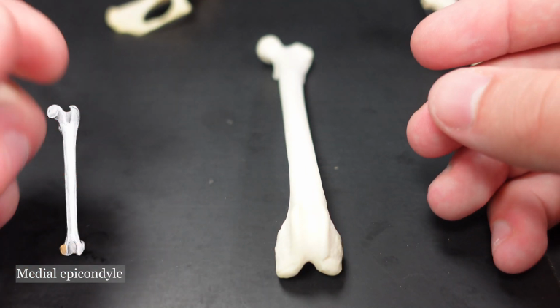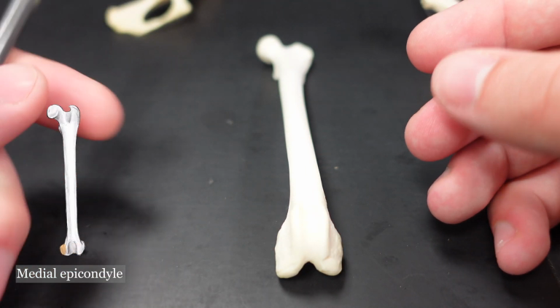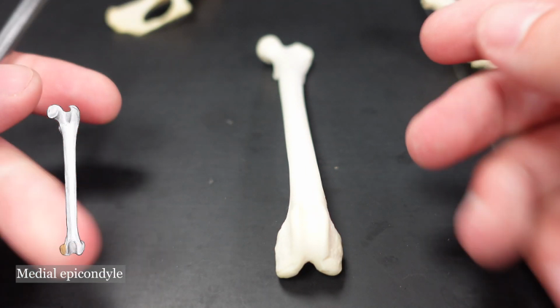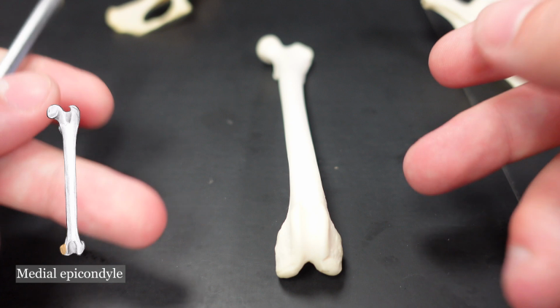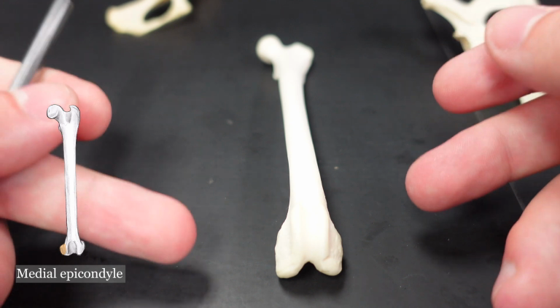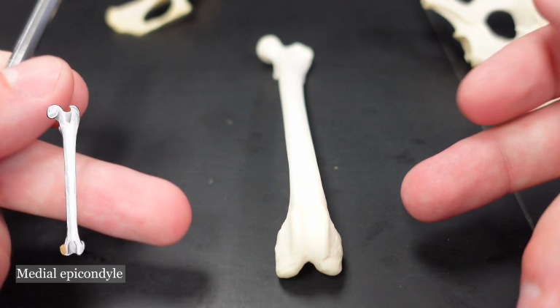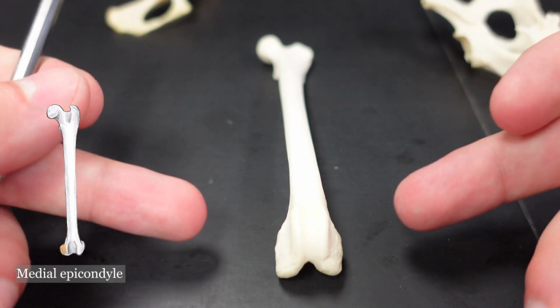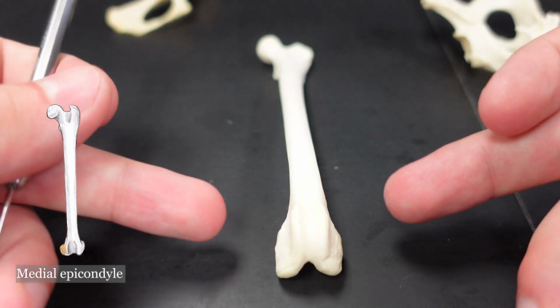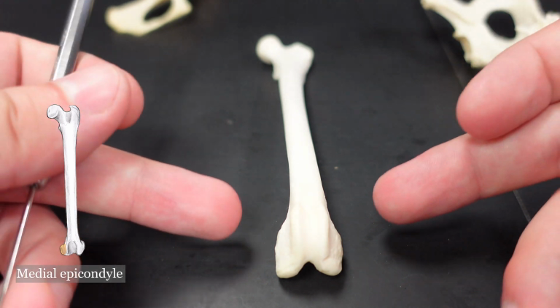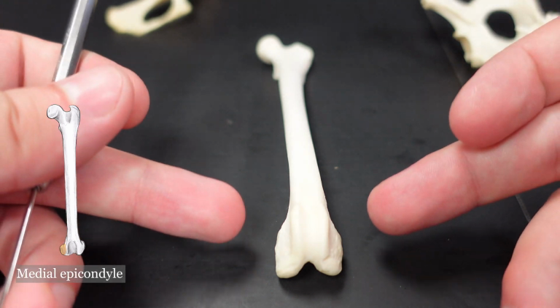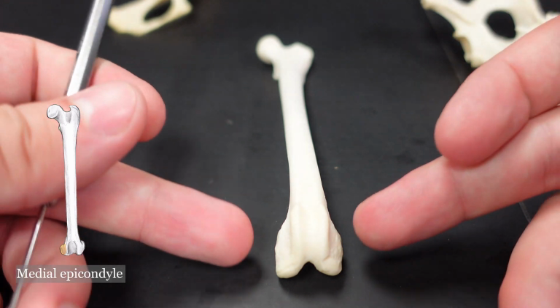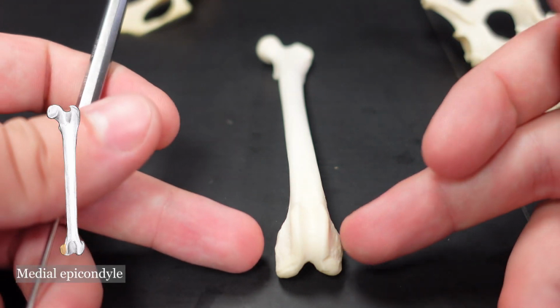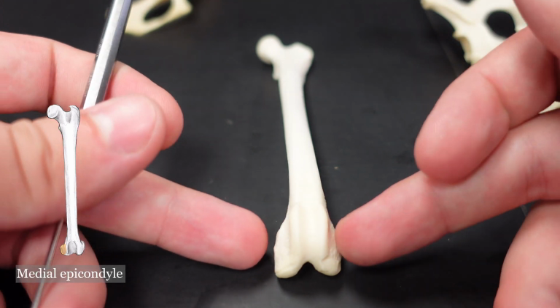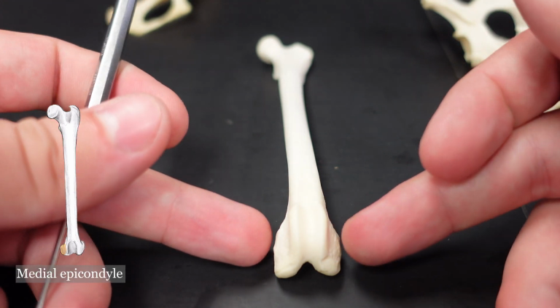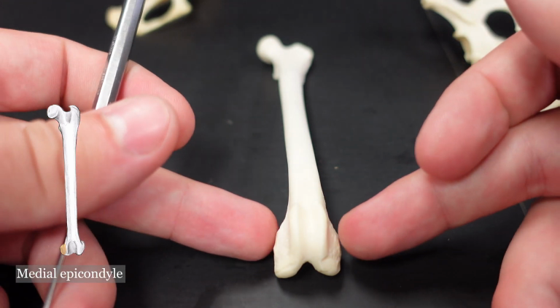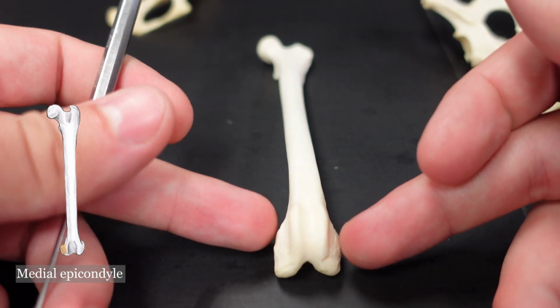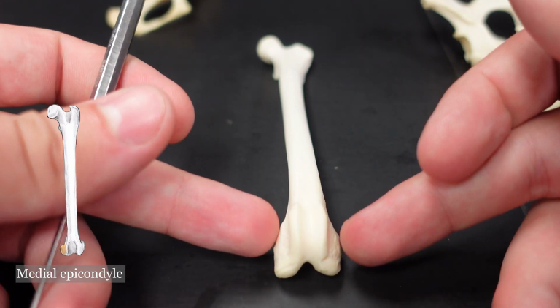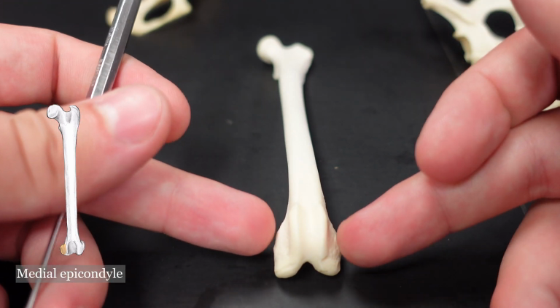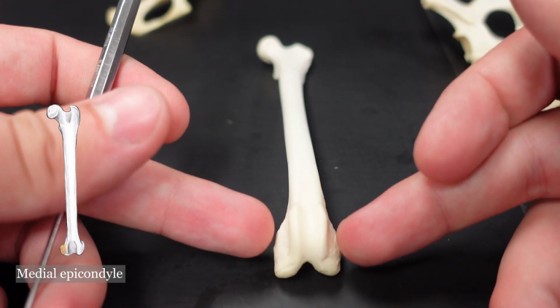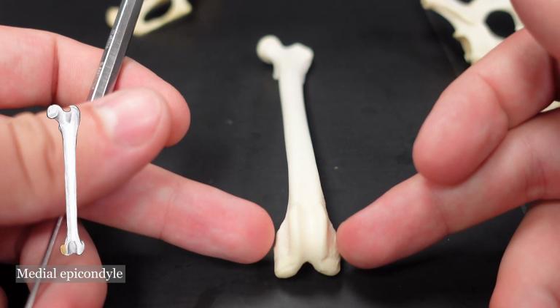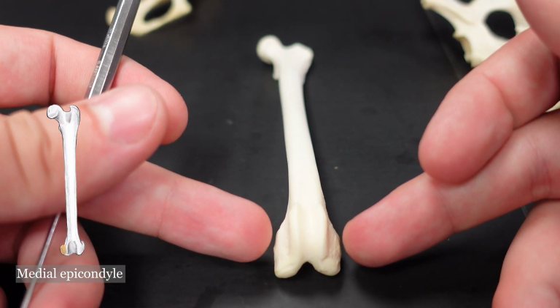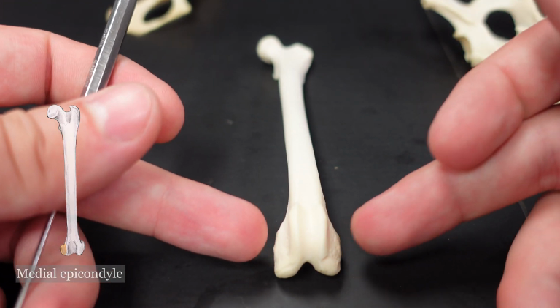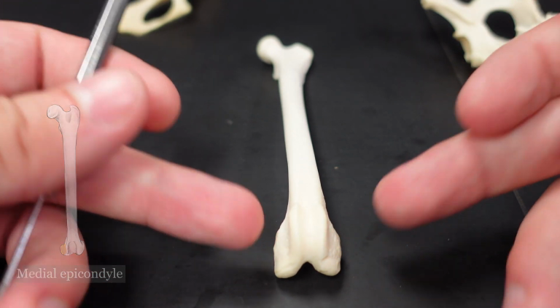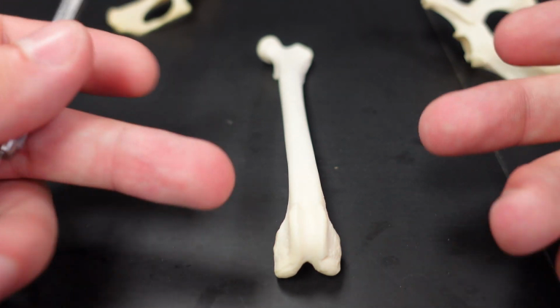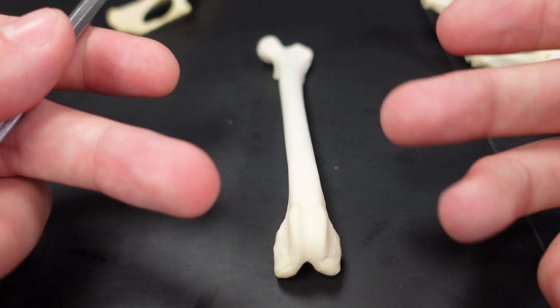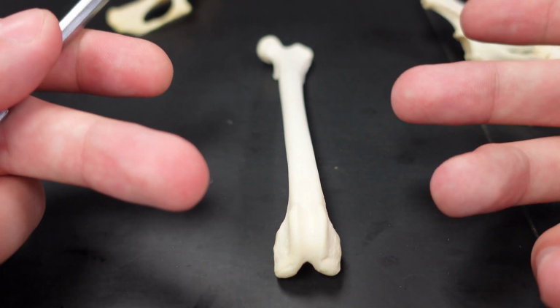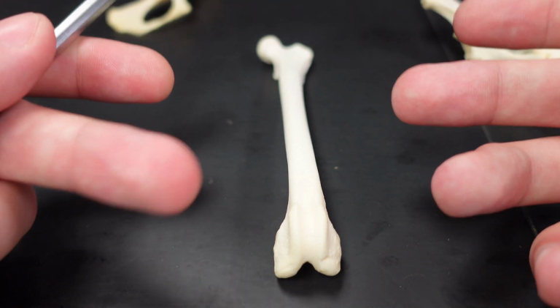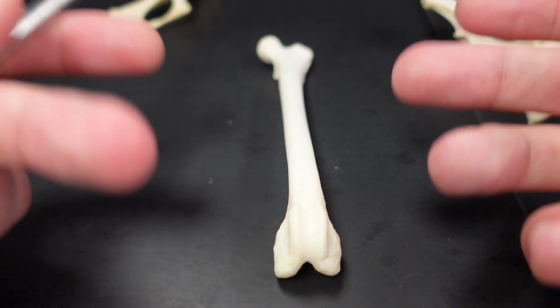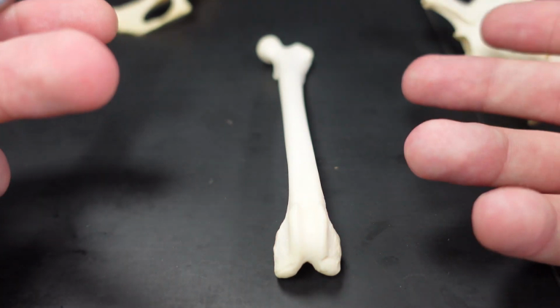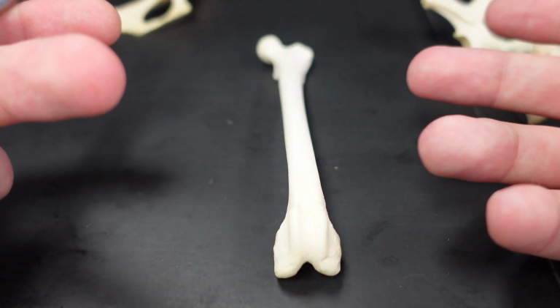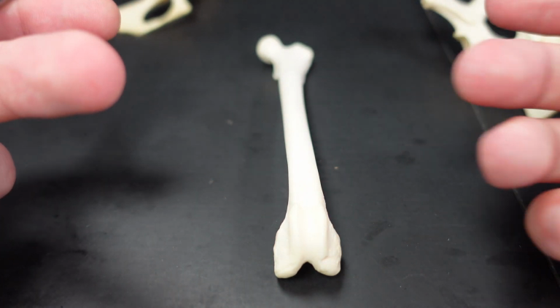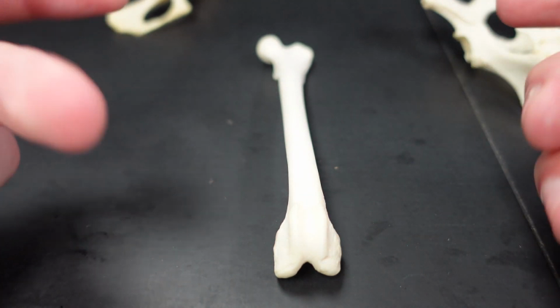Epicondyles are just the rough part above the condyle that is for muscle attachment.